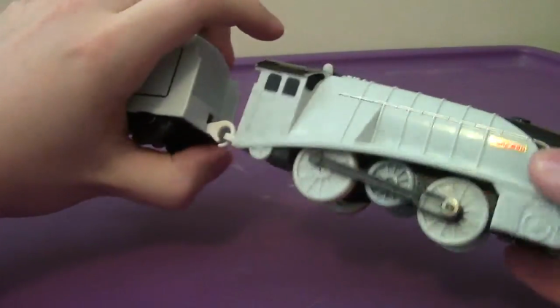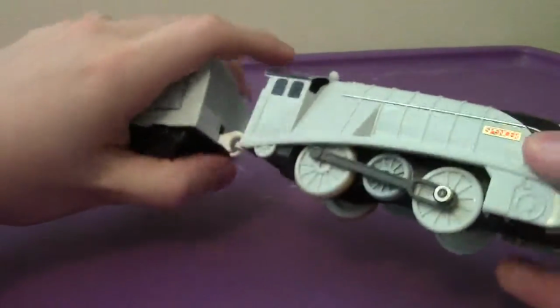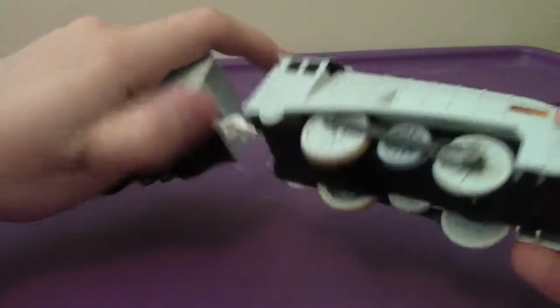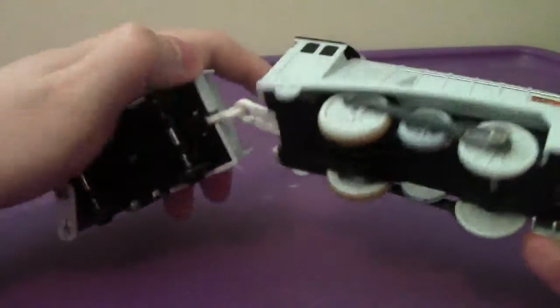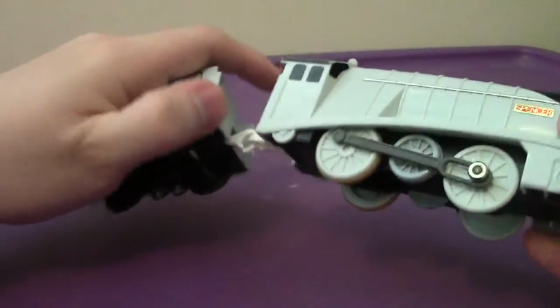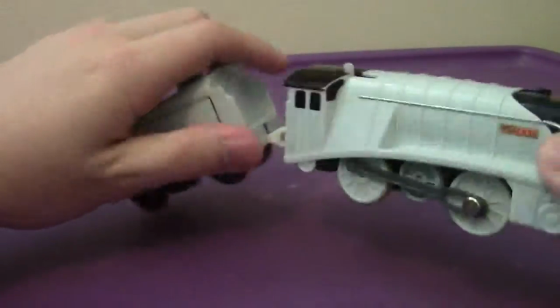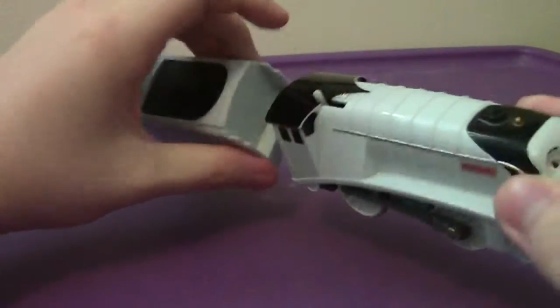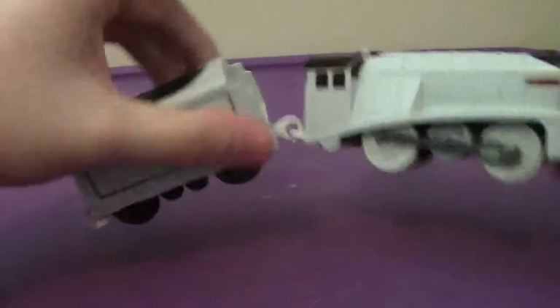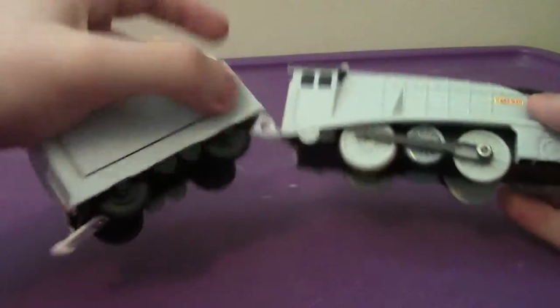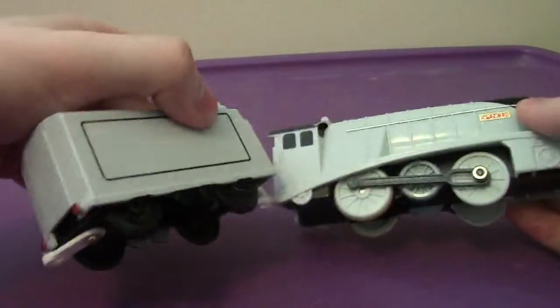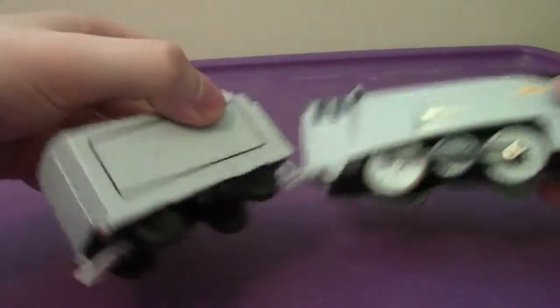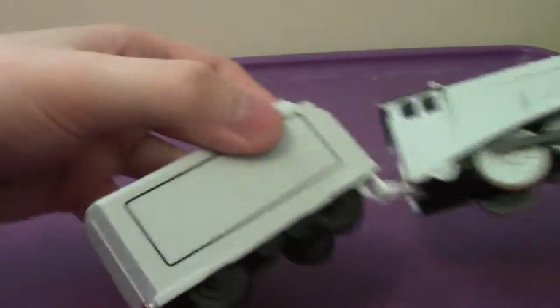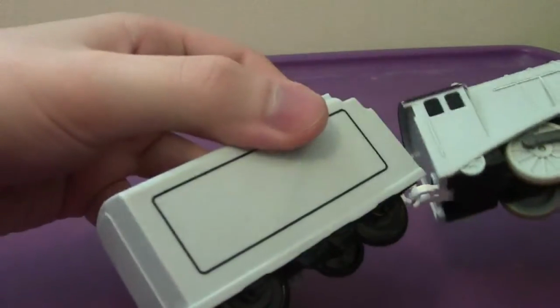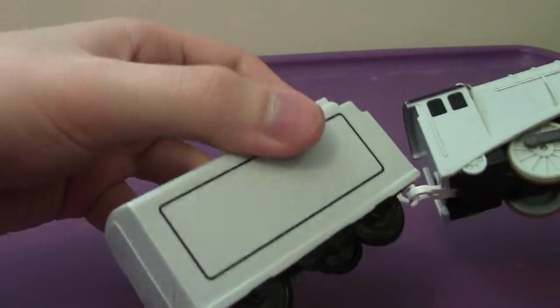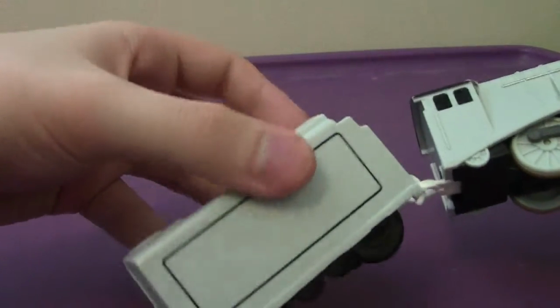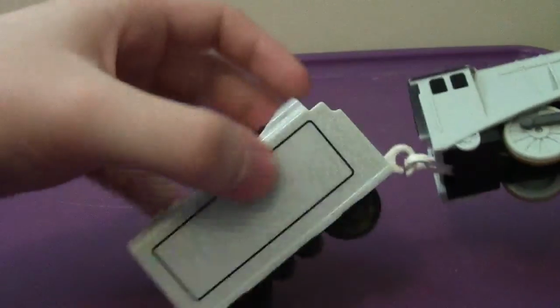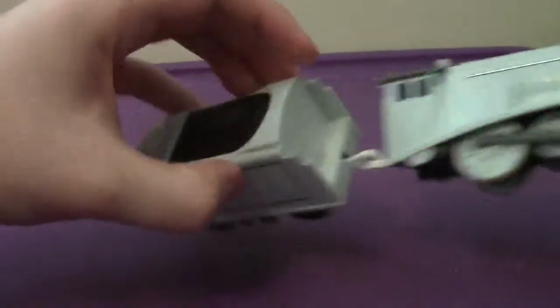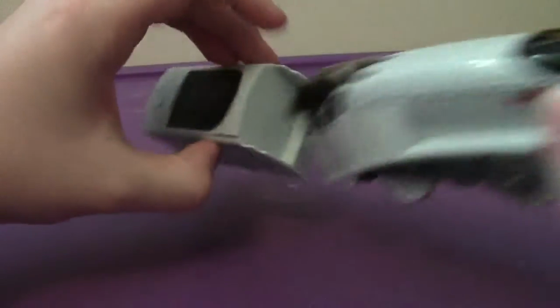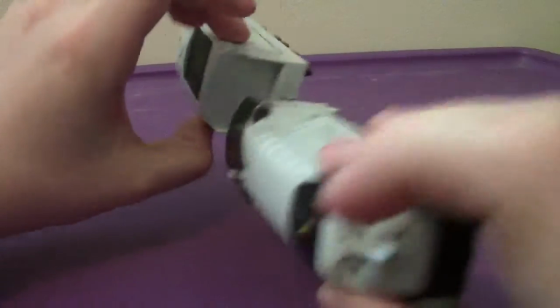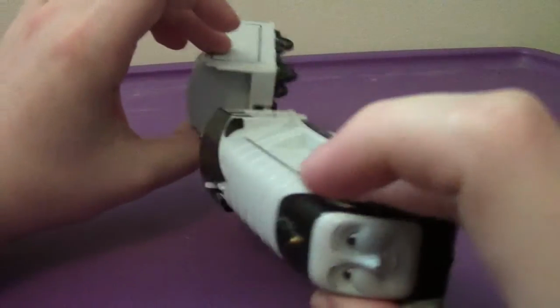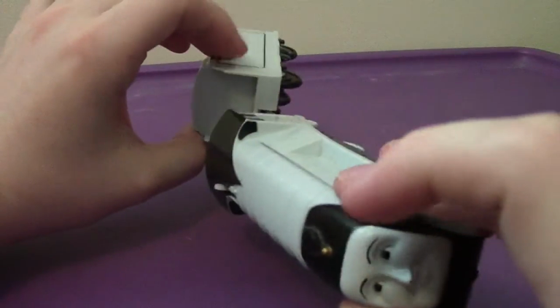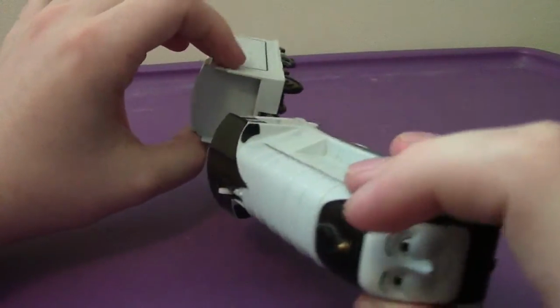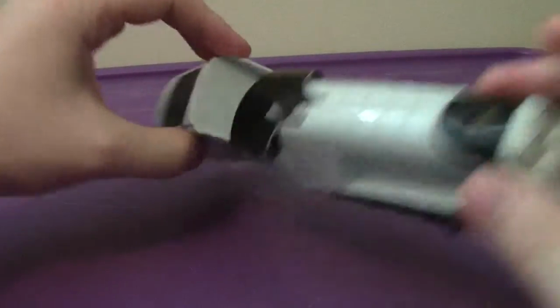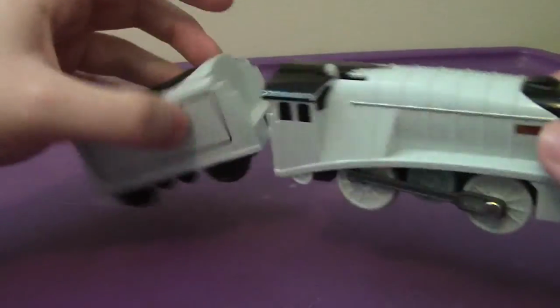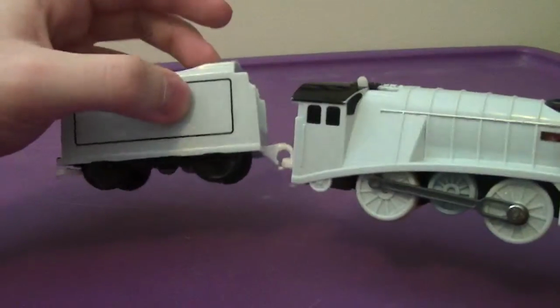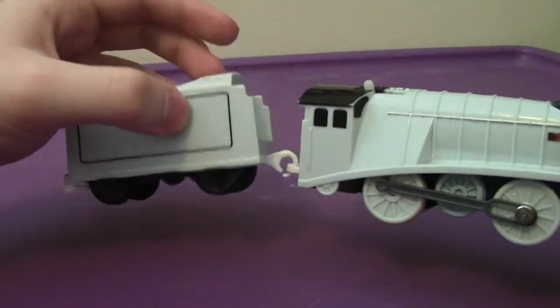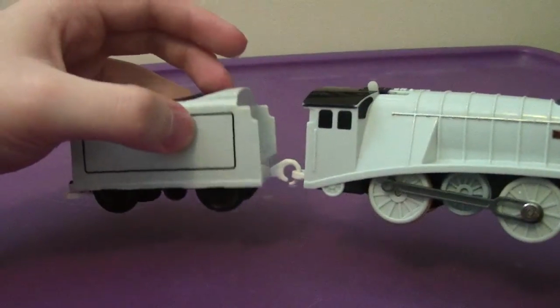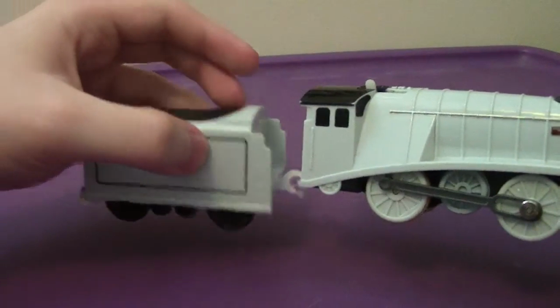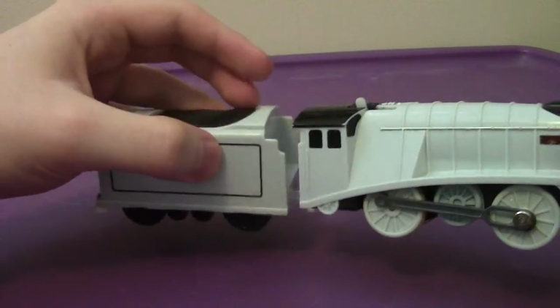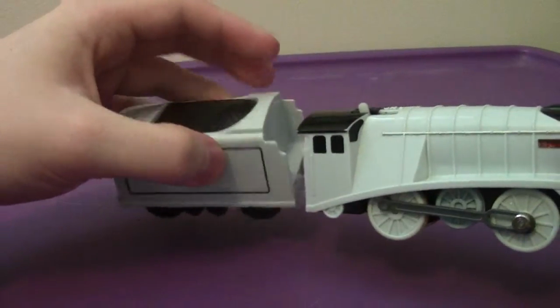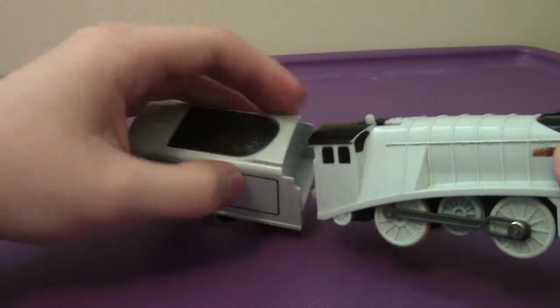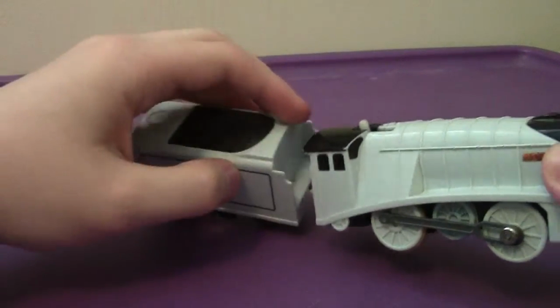So all in all, Spencer here is a very cool favorite. He does have some black lining for his tender — I forgot to mention that.